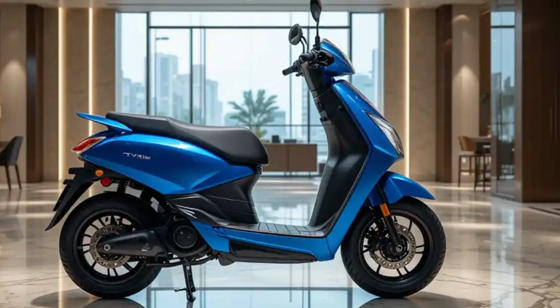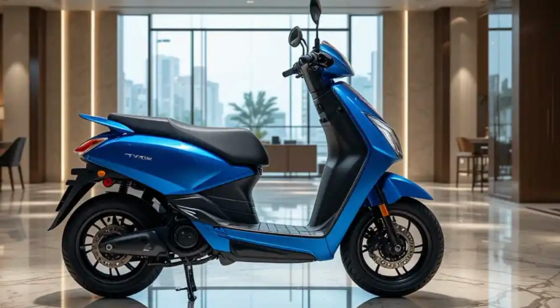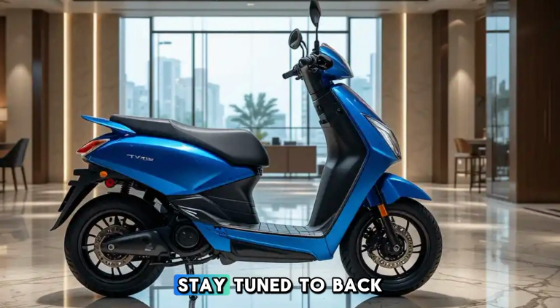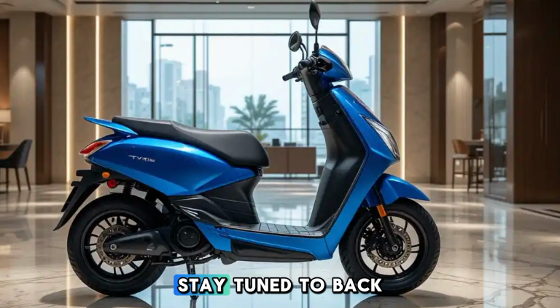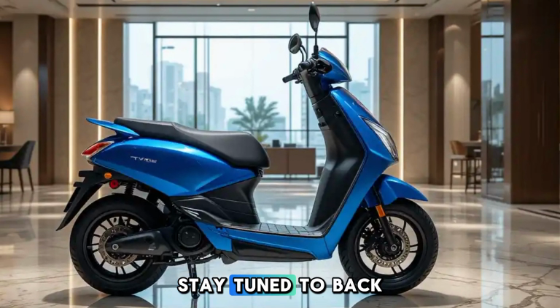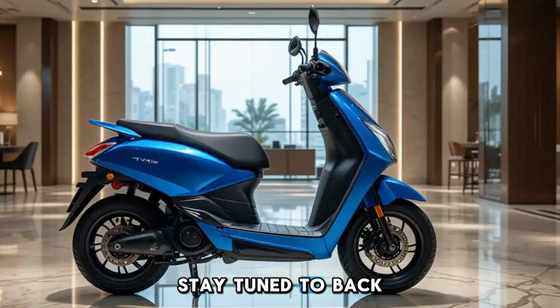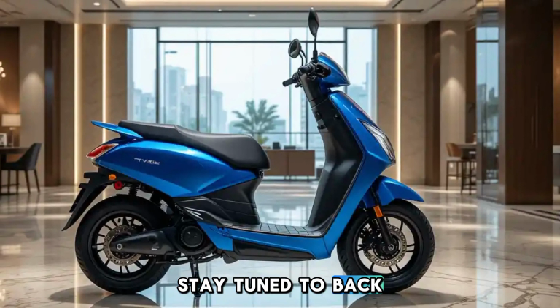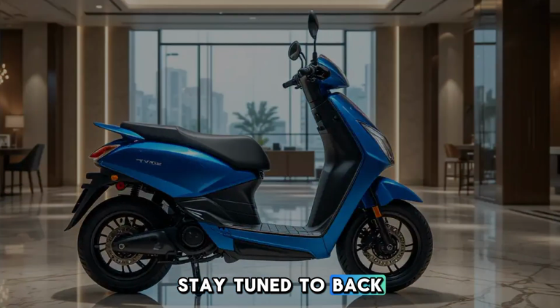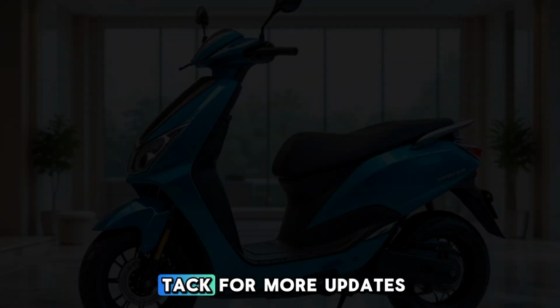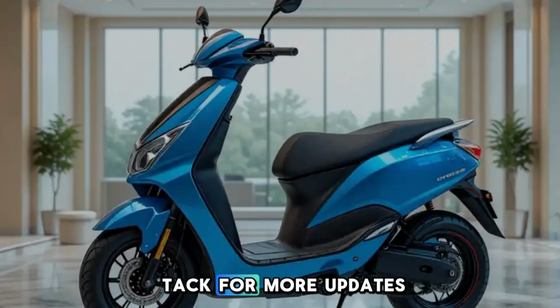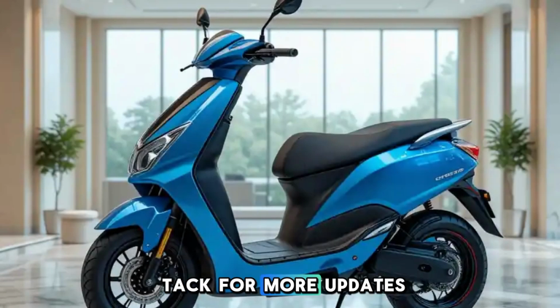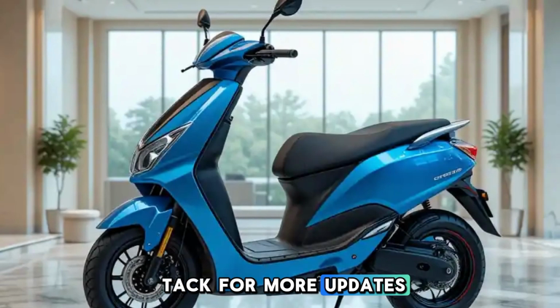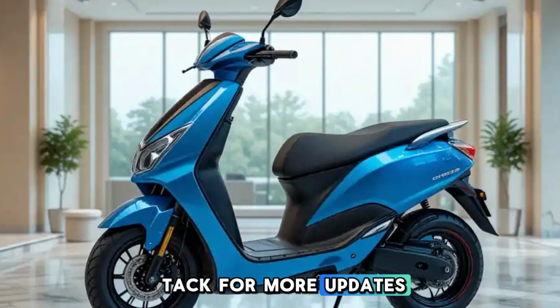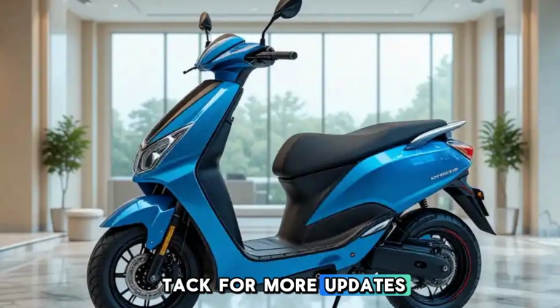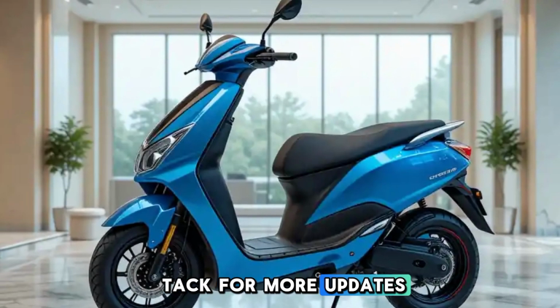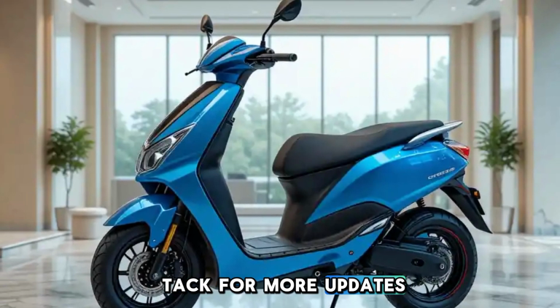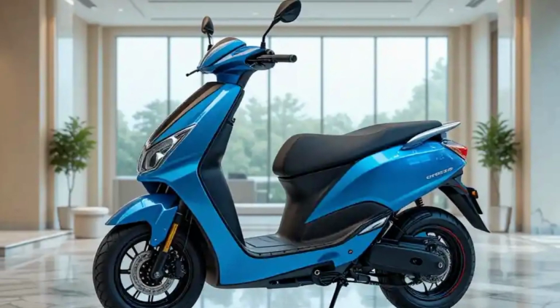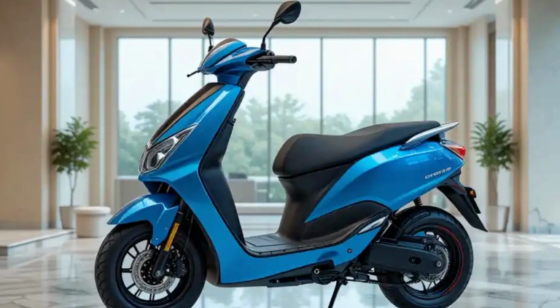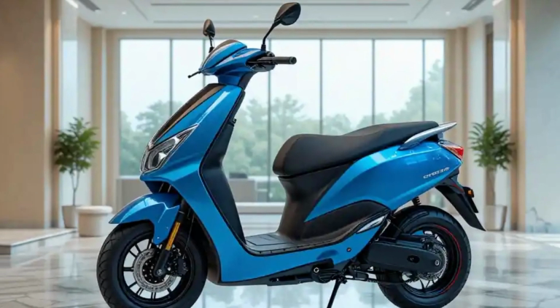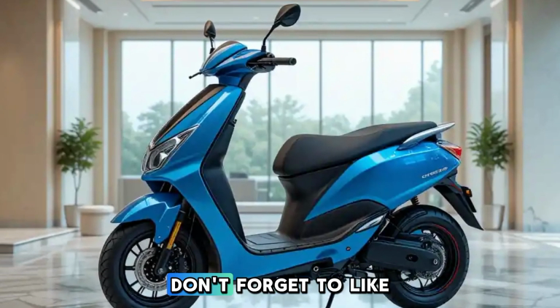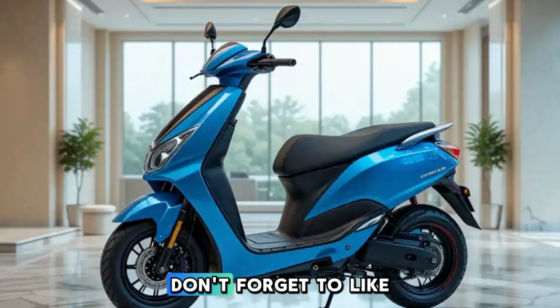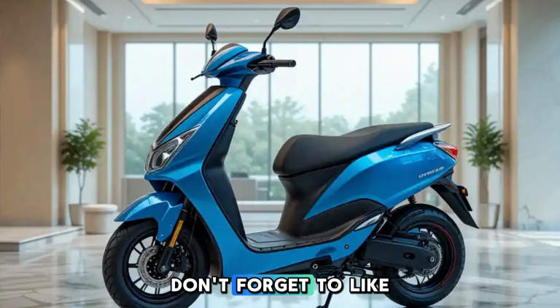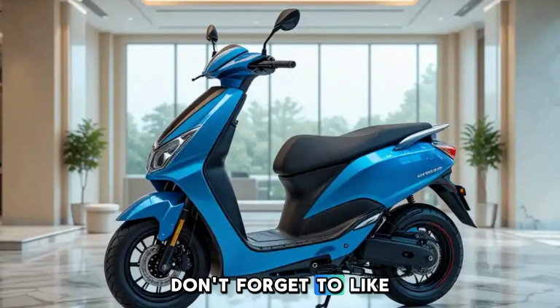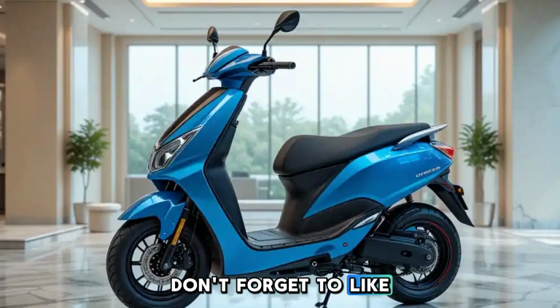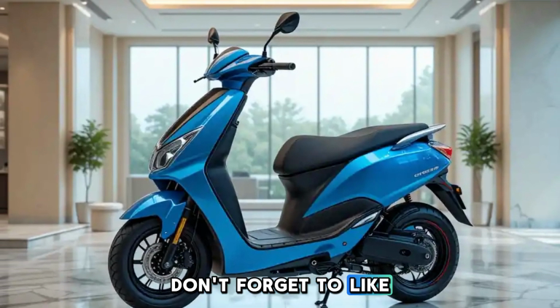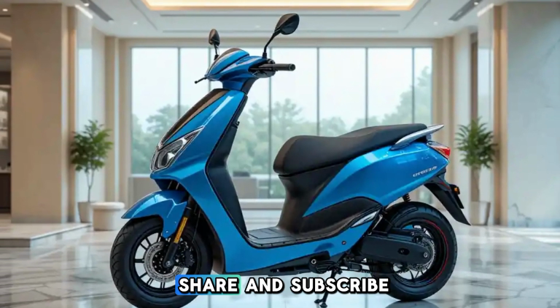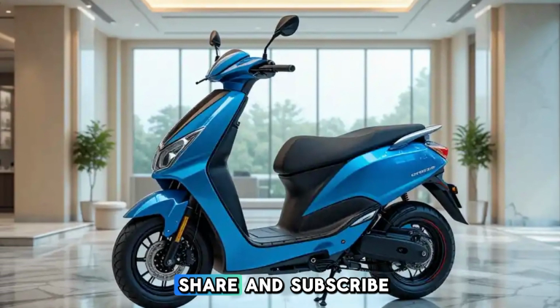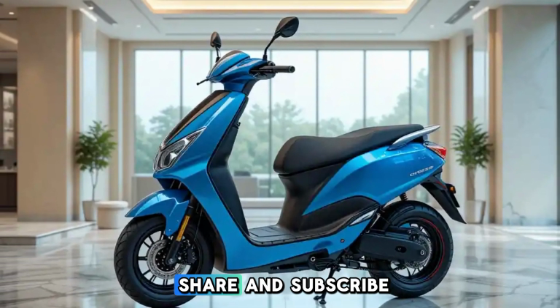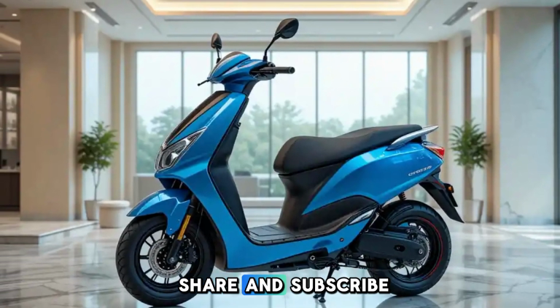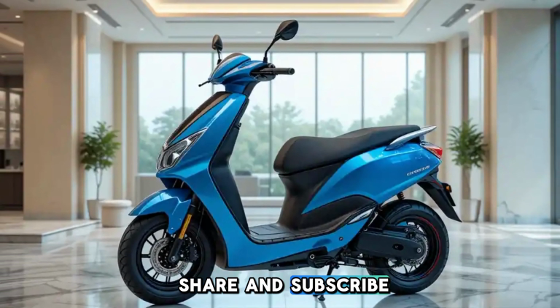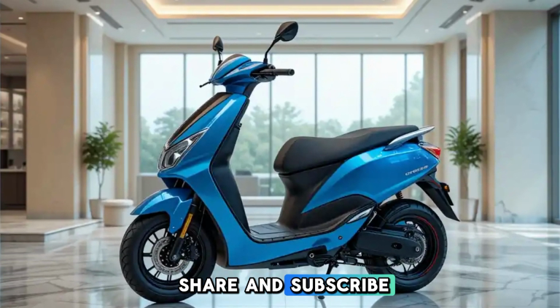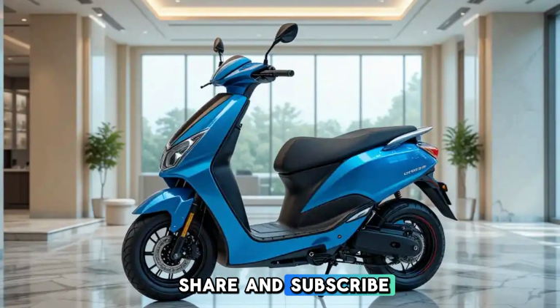Stay tuned to BikeTac for more updates. Don't forget to like, share, and subscribe.